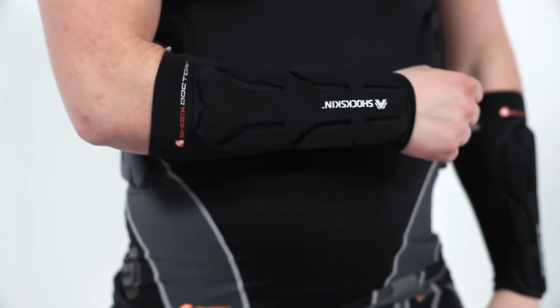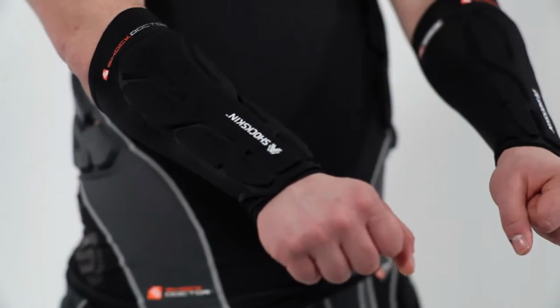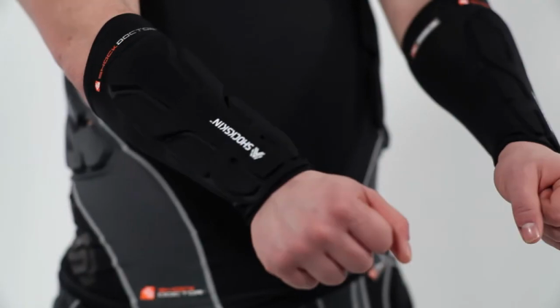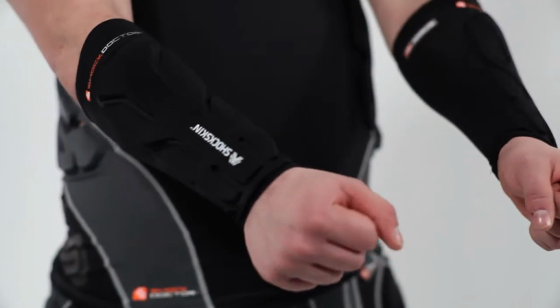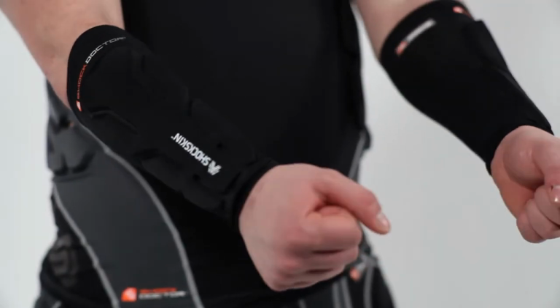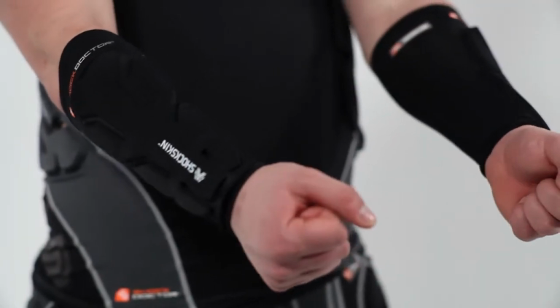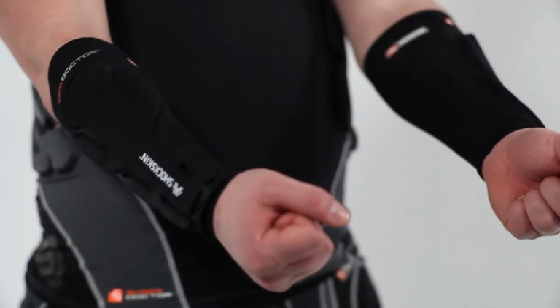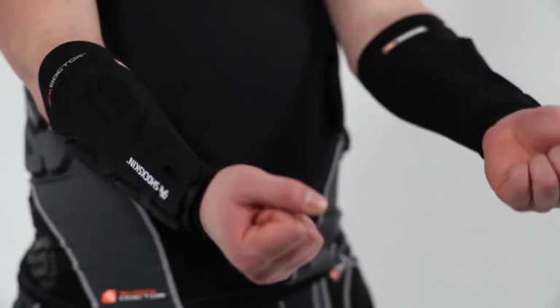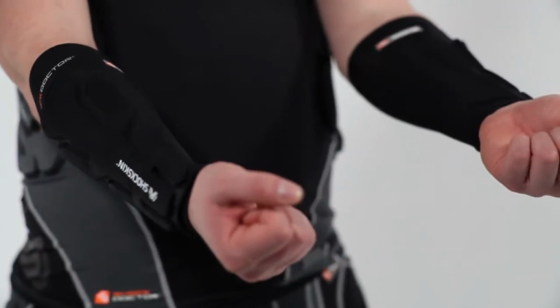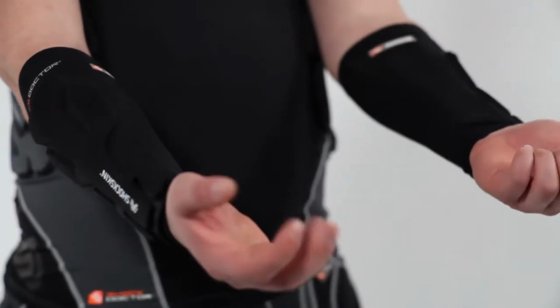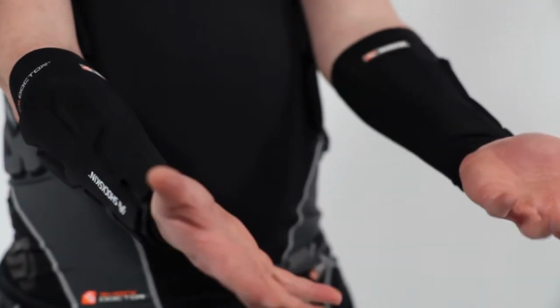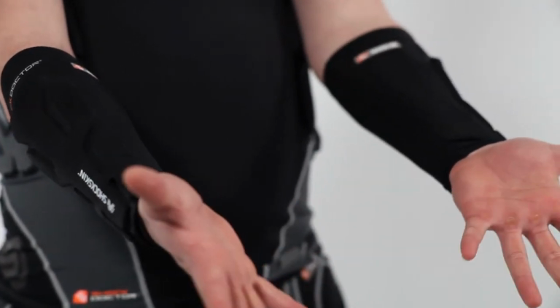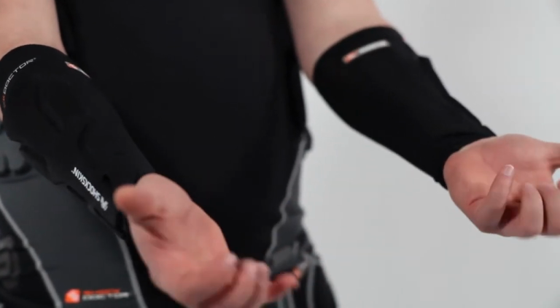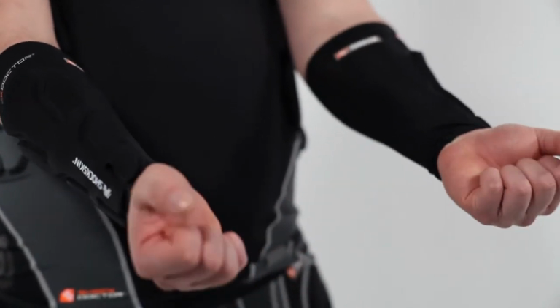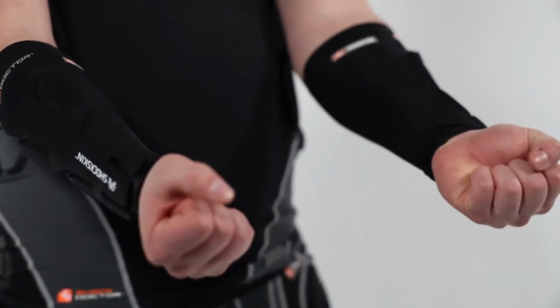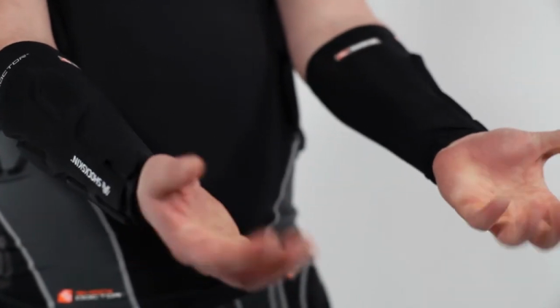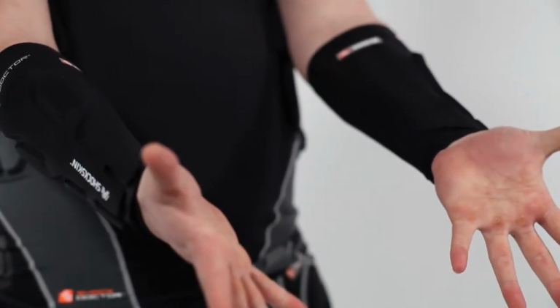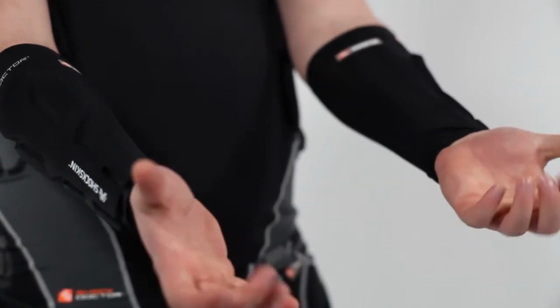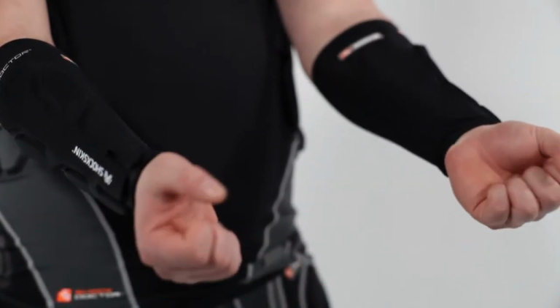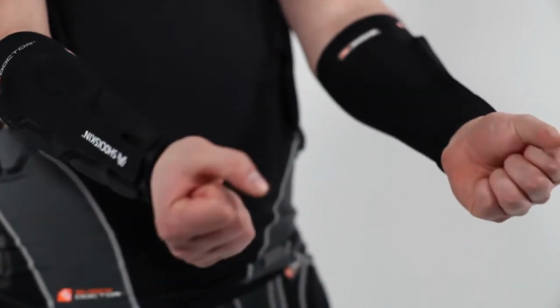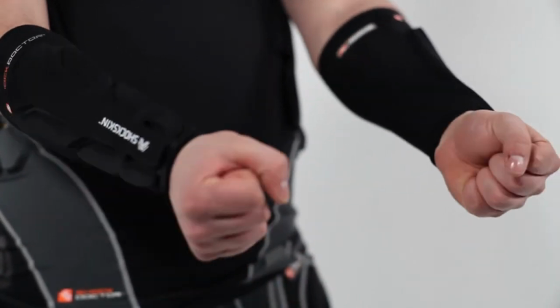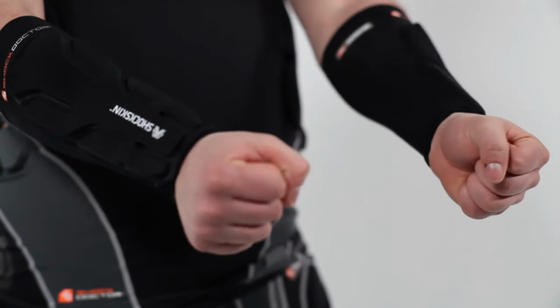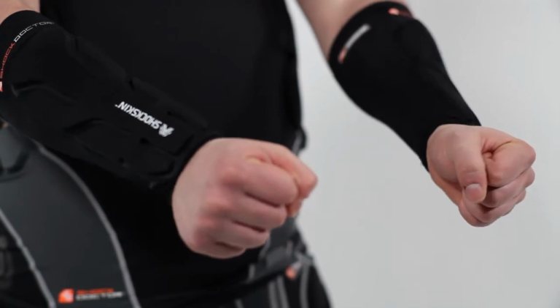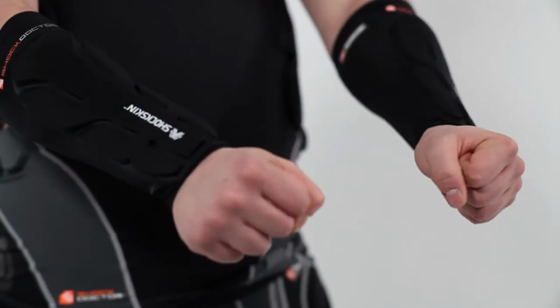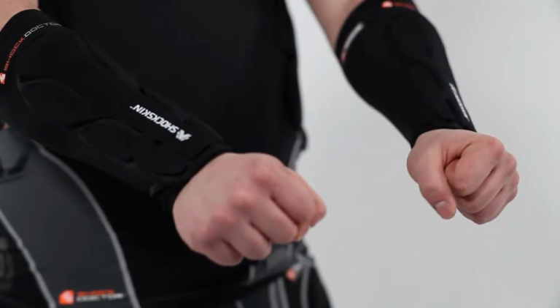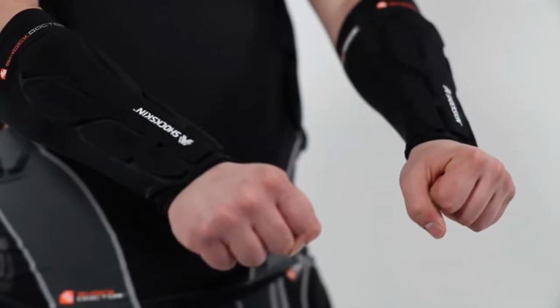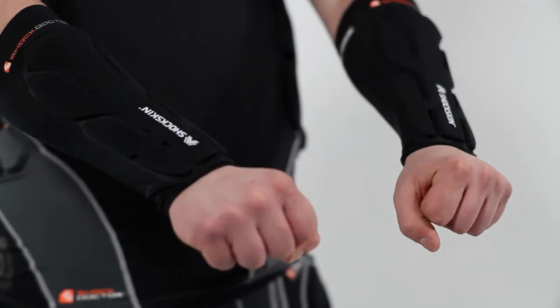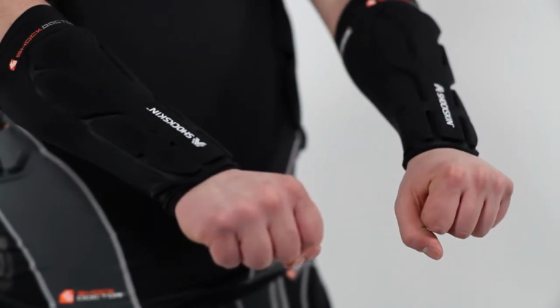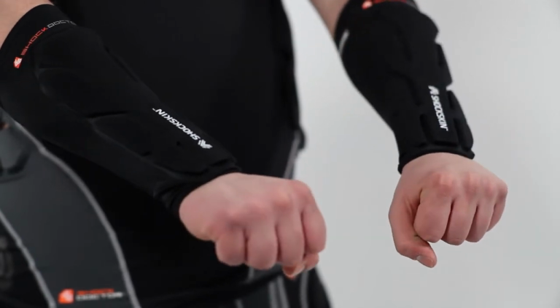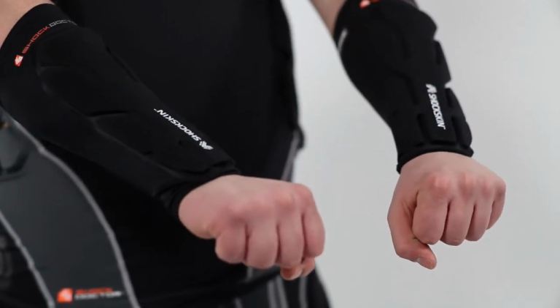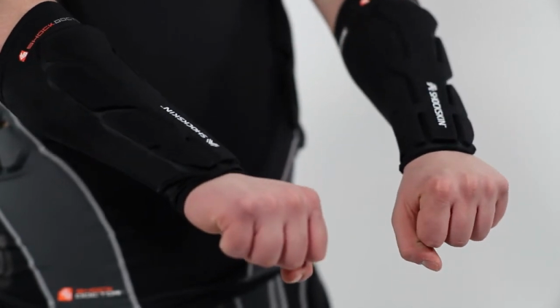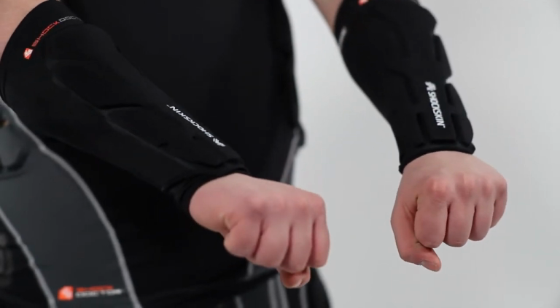Adaptive padding built into the pads is designed to flex and form naturally to the contours of the forearm, providing great fitting forearm protection.